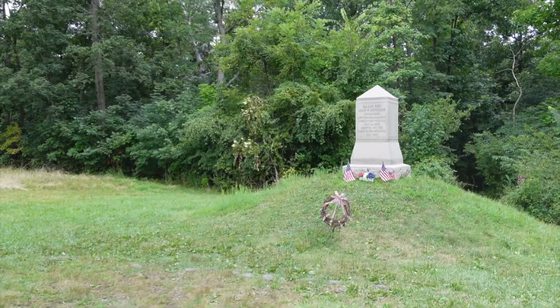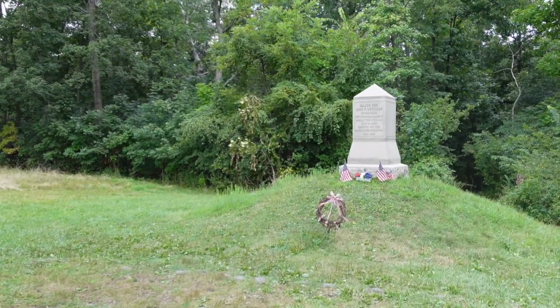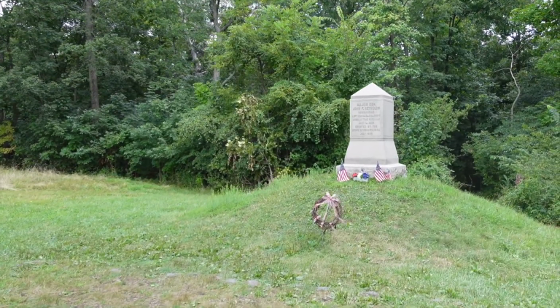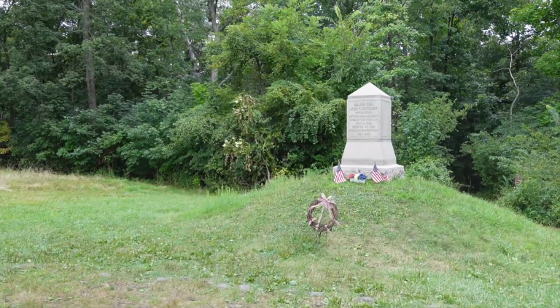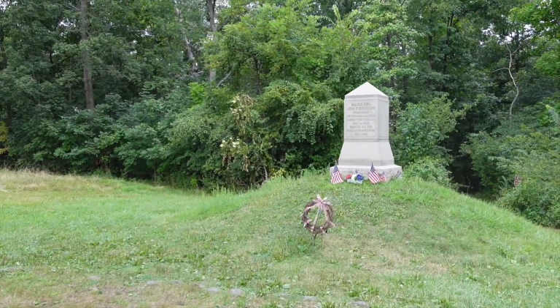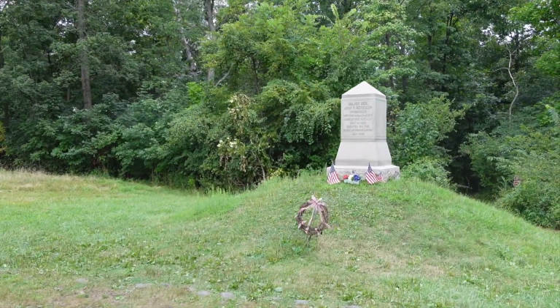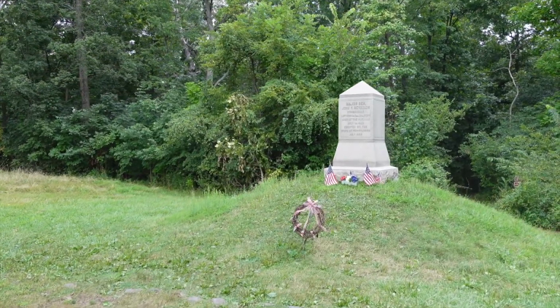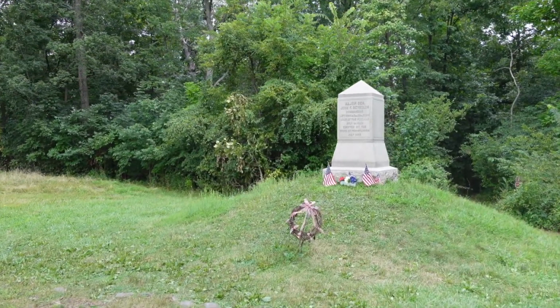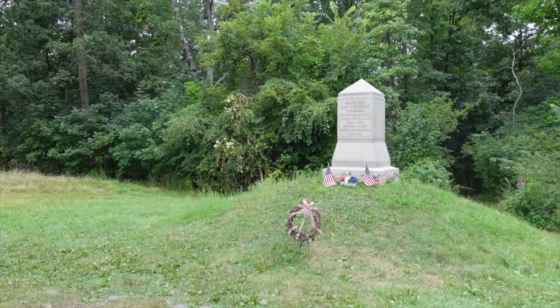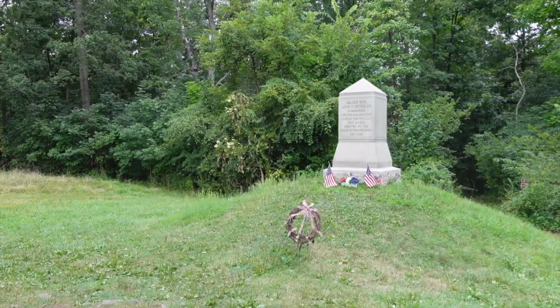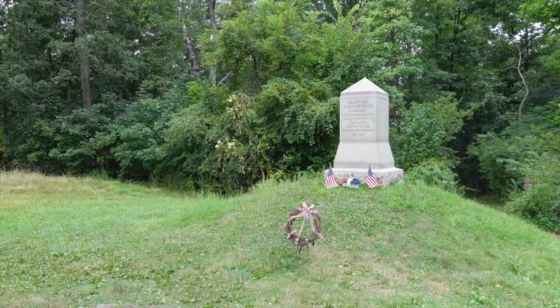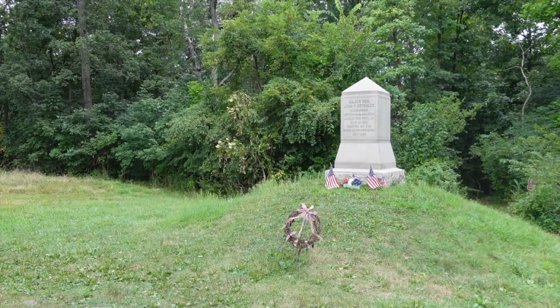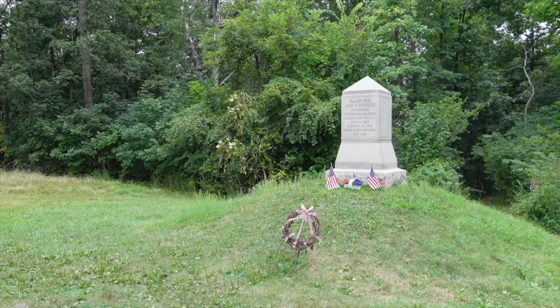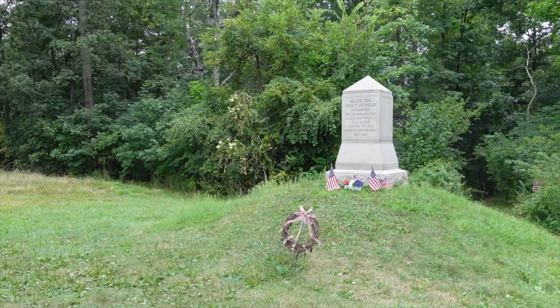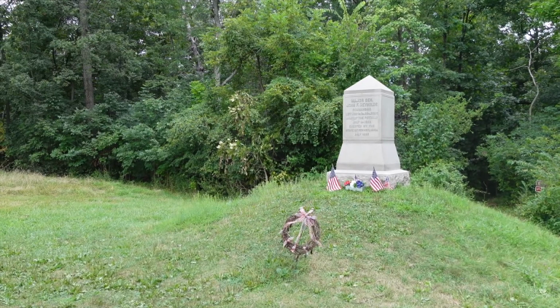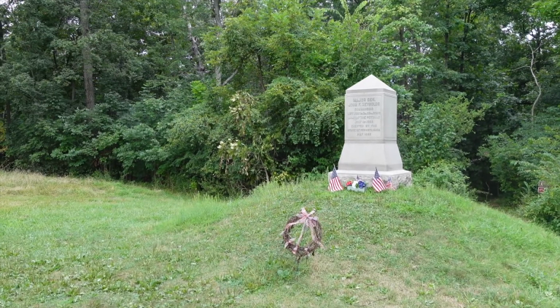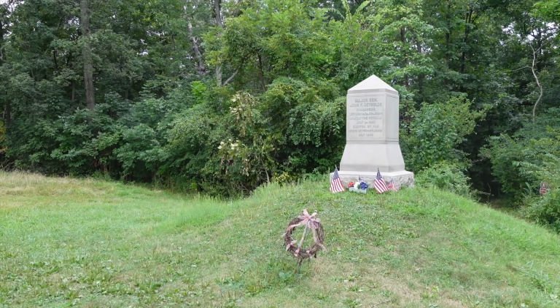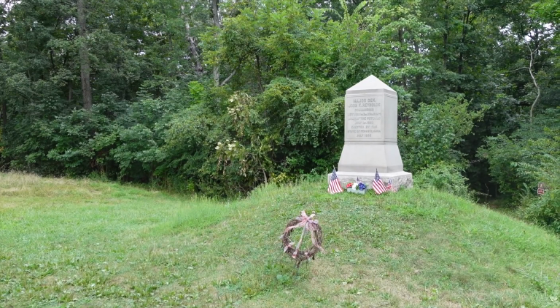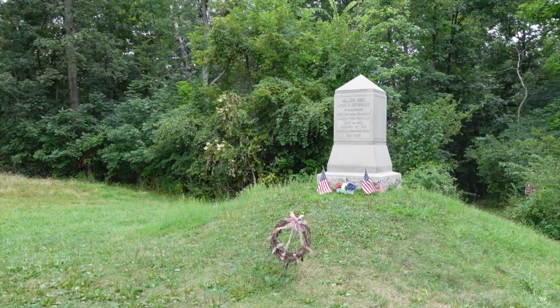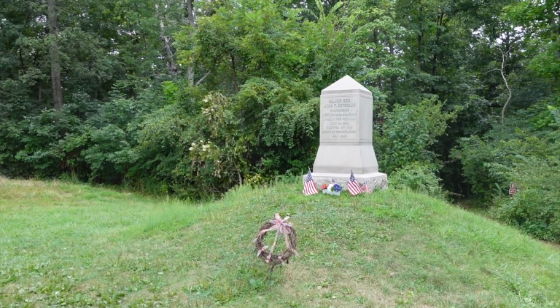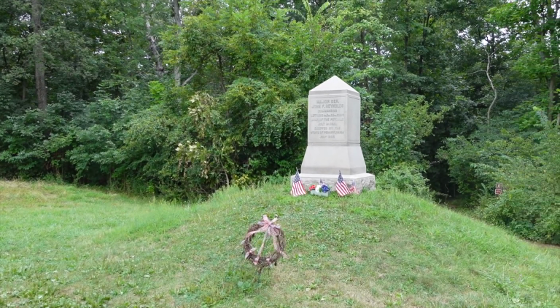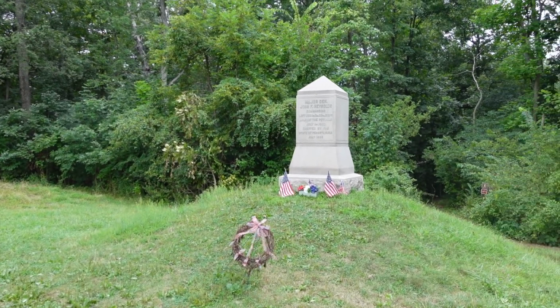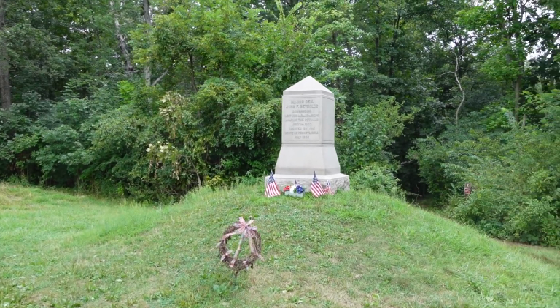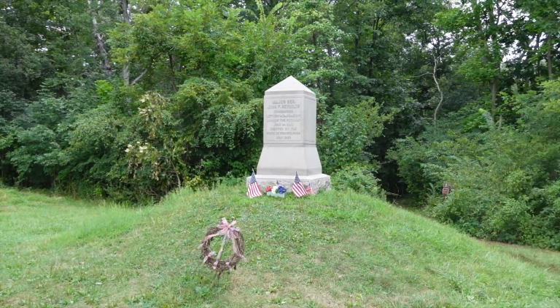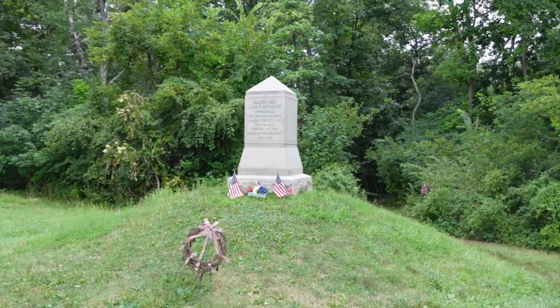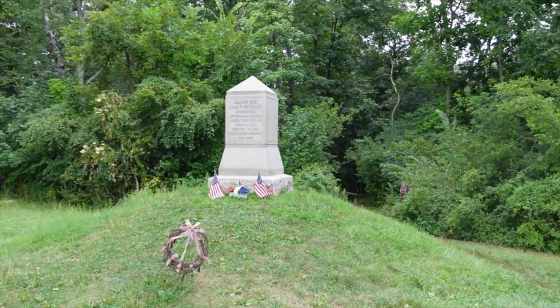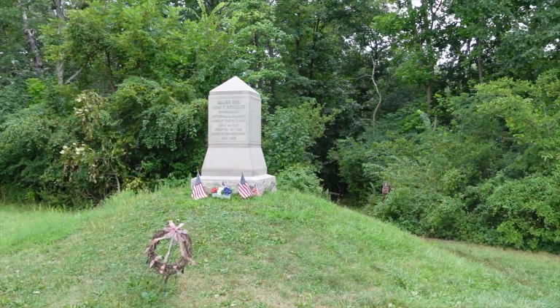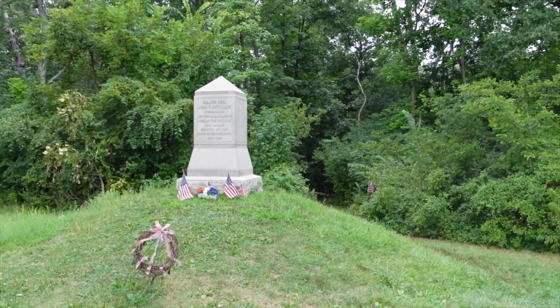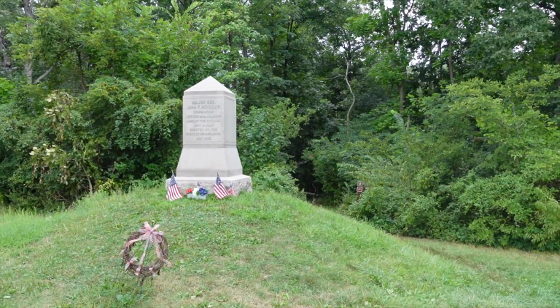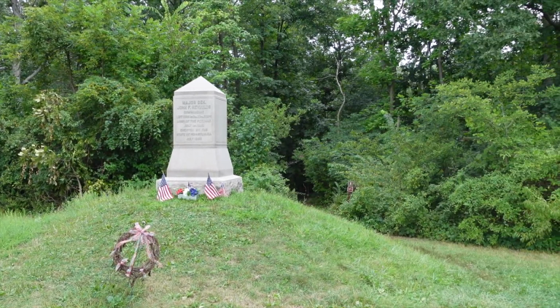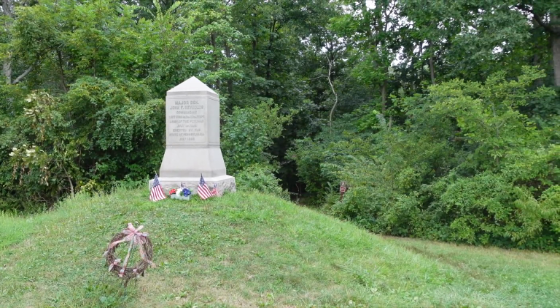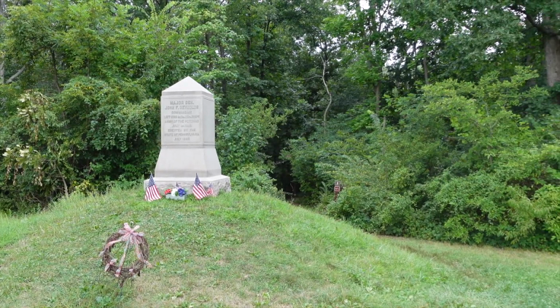It was probably a volley from the Confederates in the woods, directed at the 2nd Wisconsin.